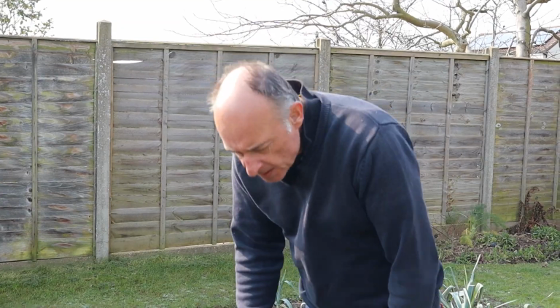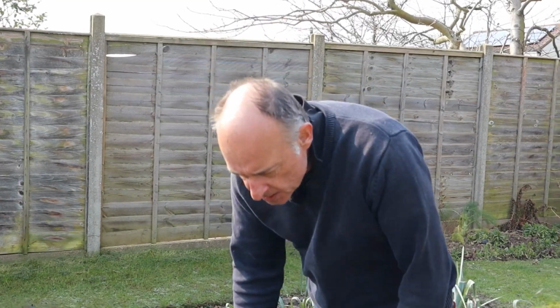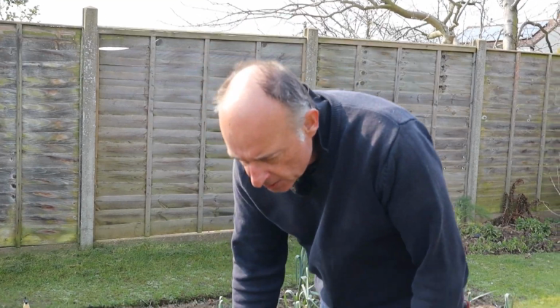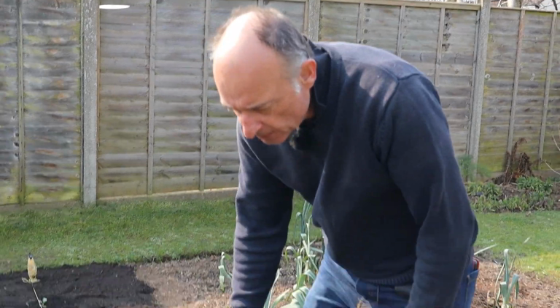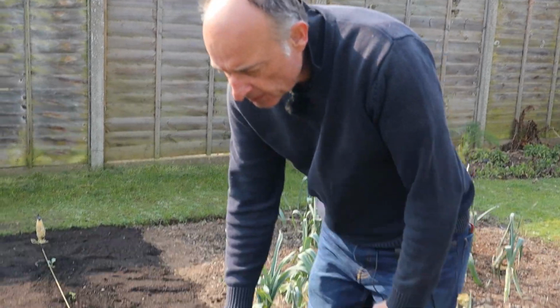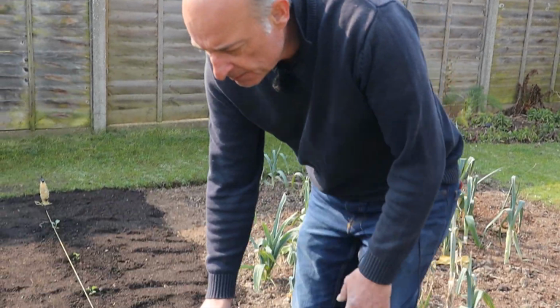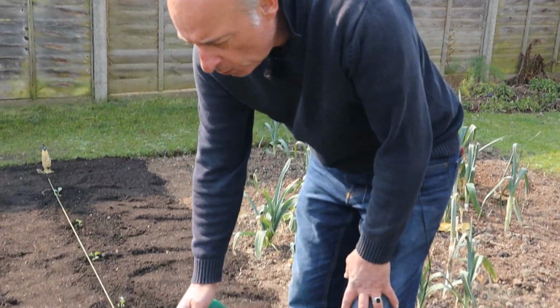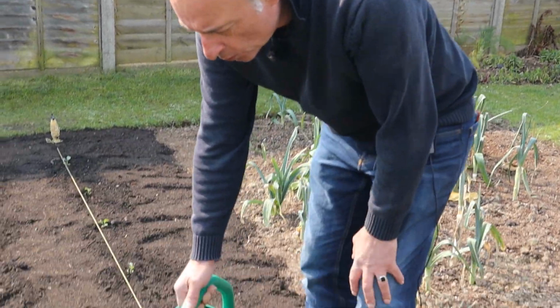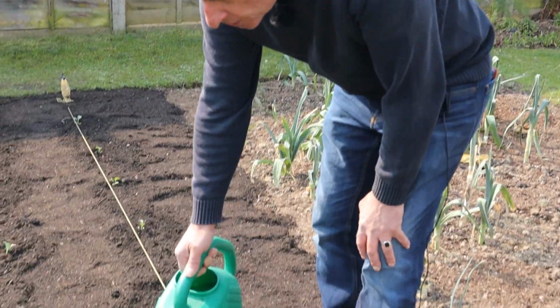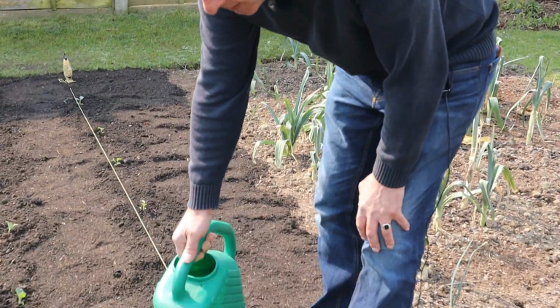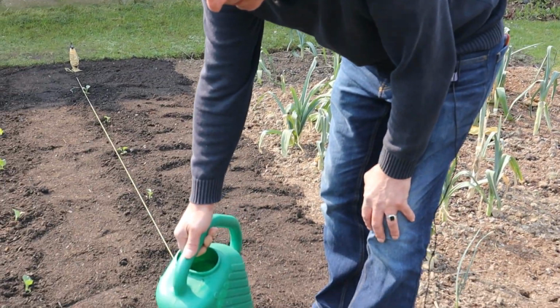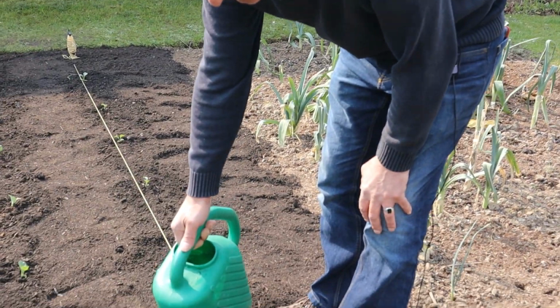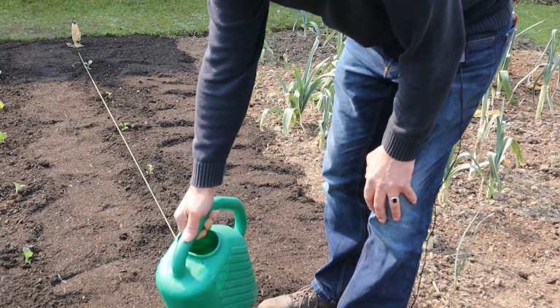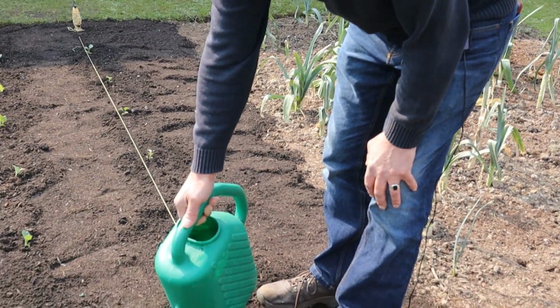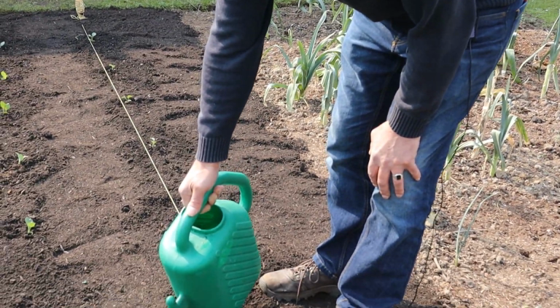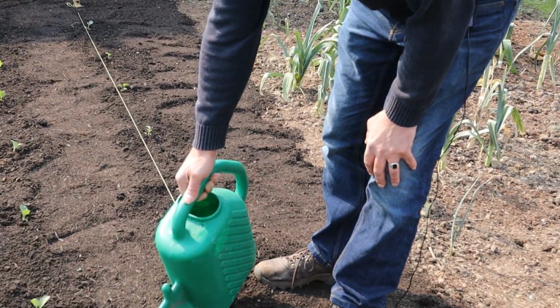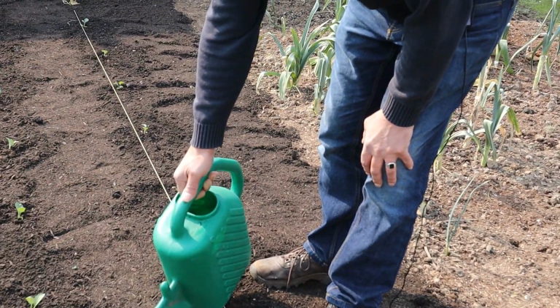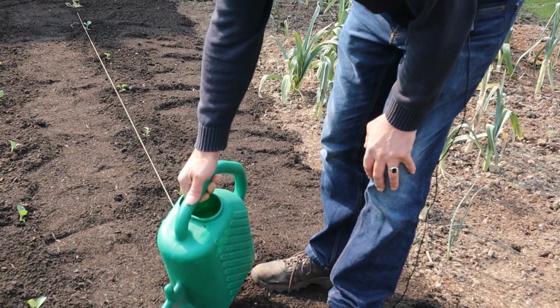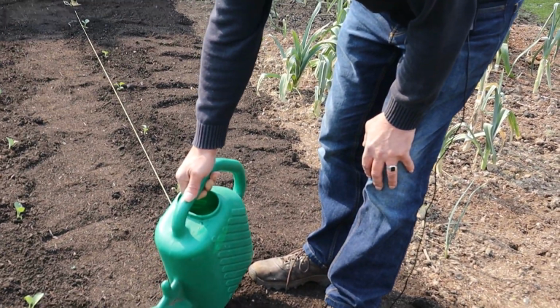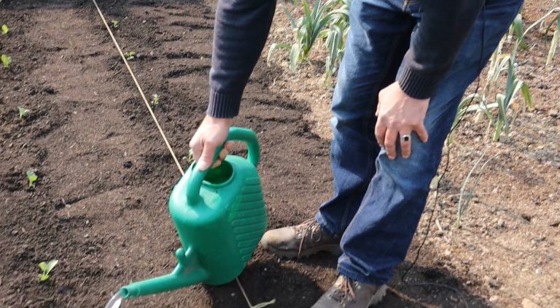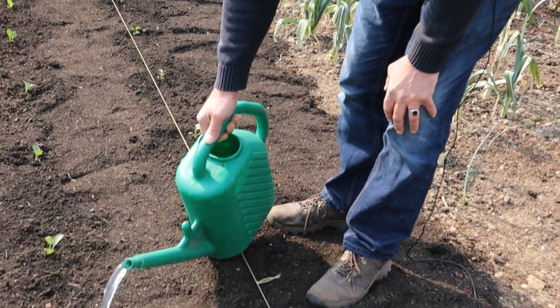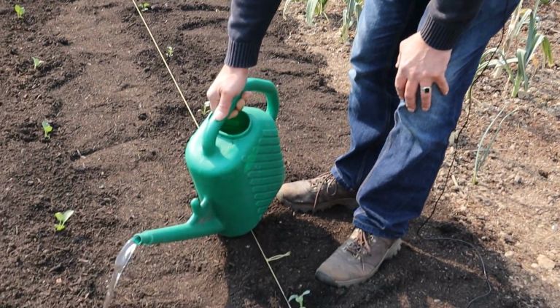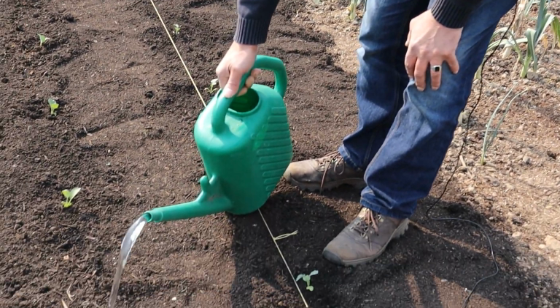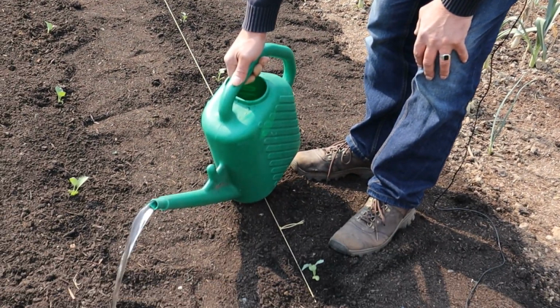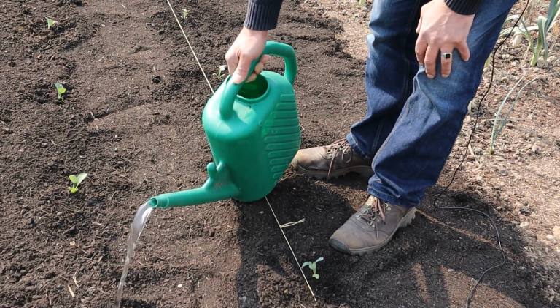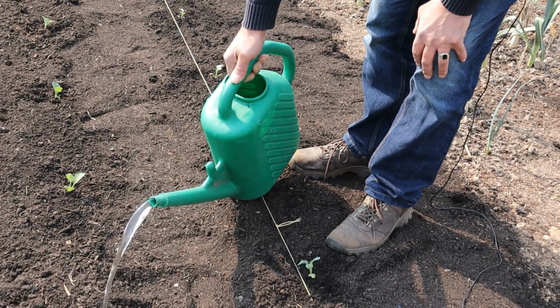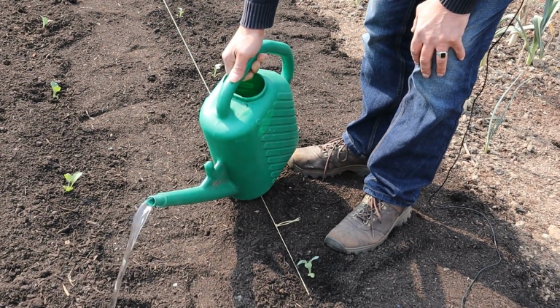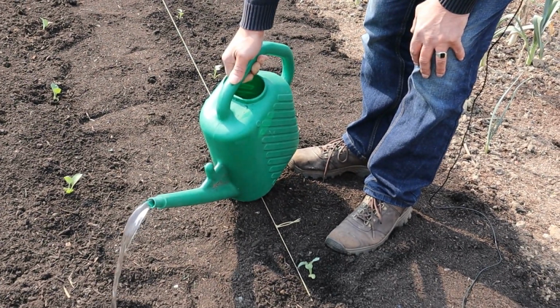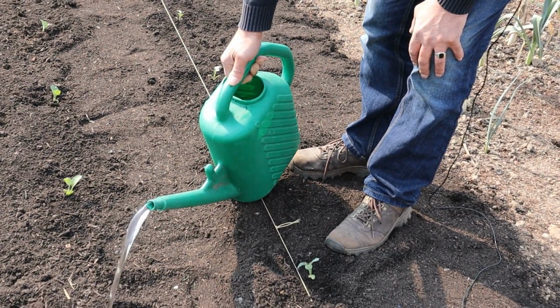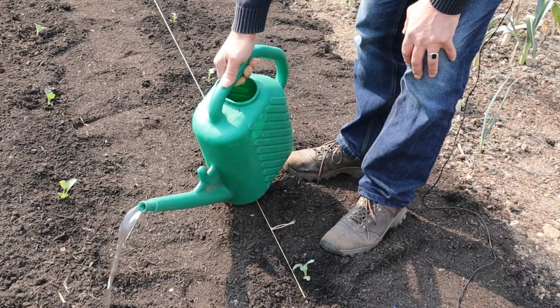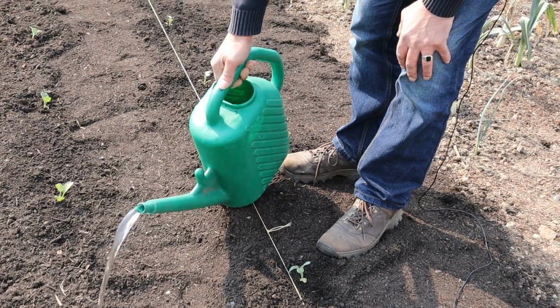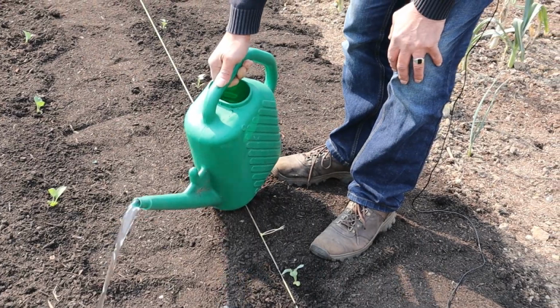We're going to give them a water in — a good drink of water to help them settle into their new homes.